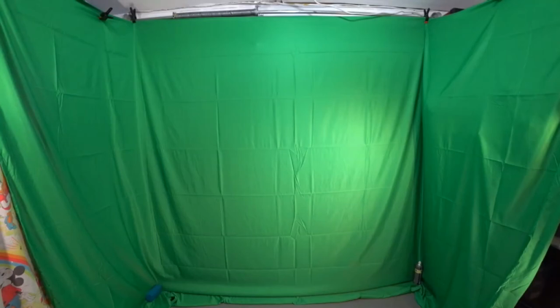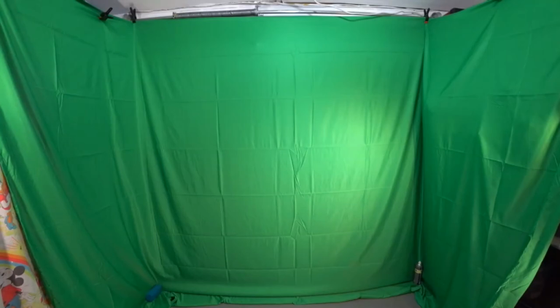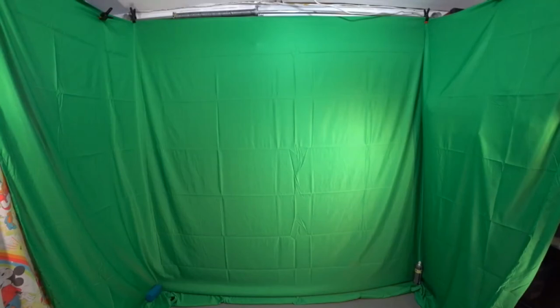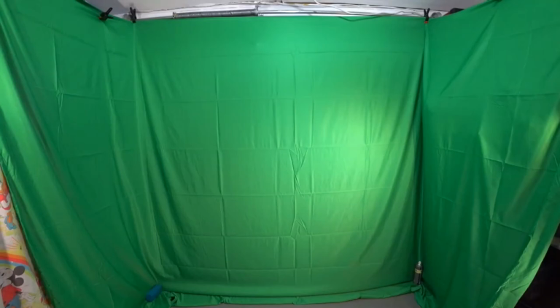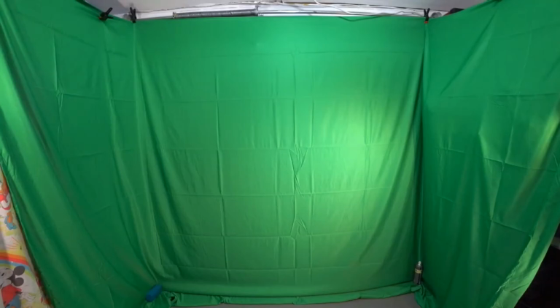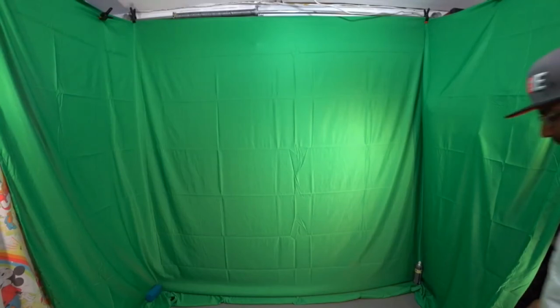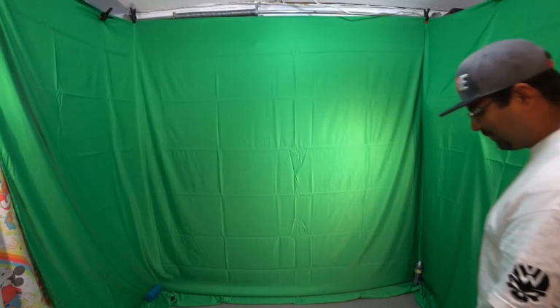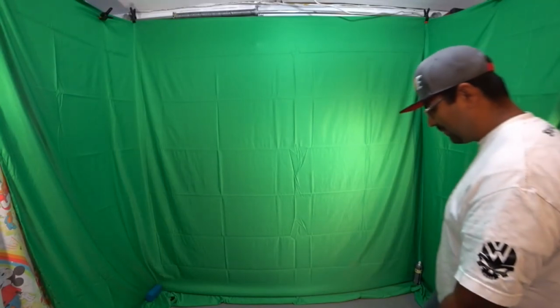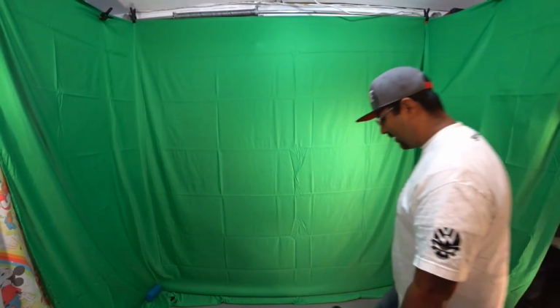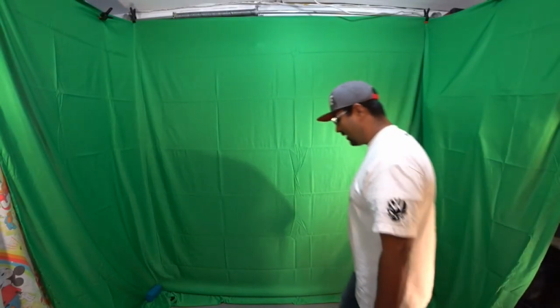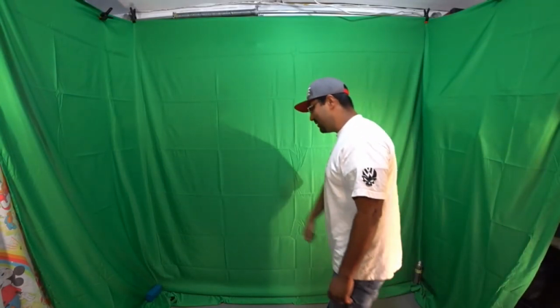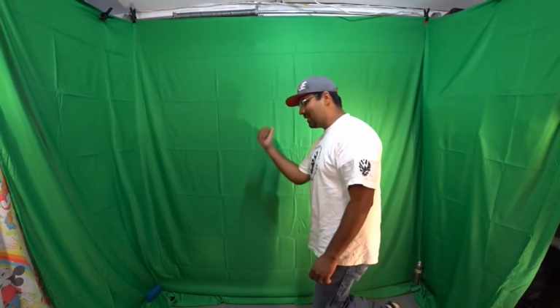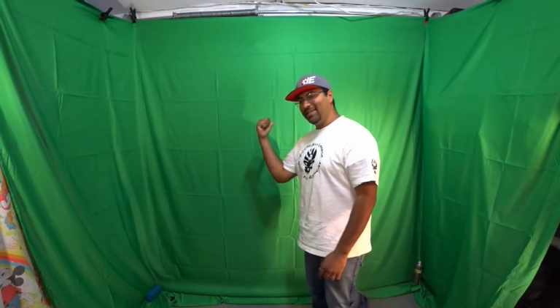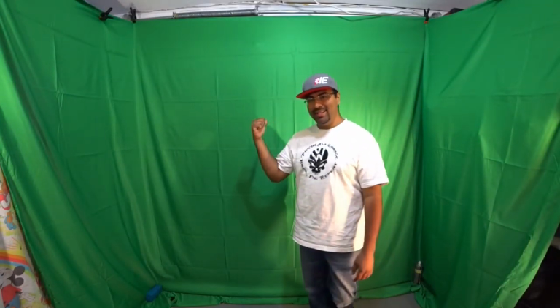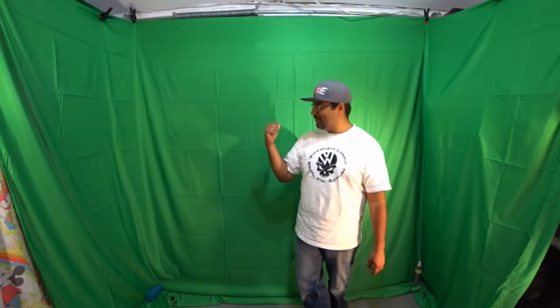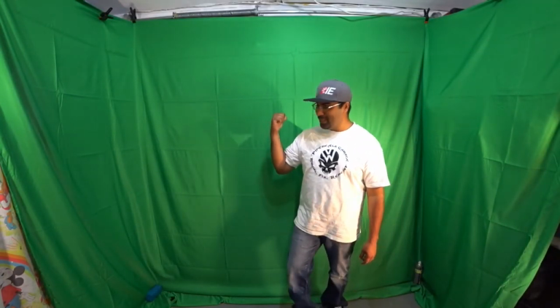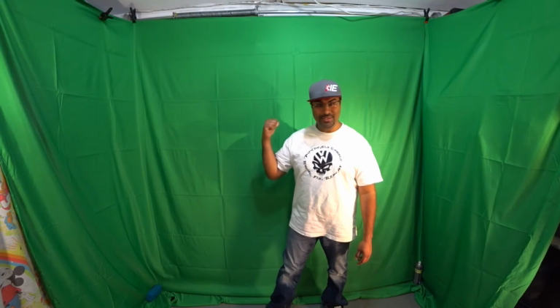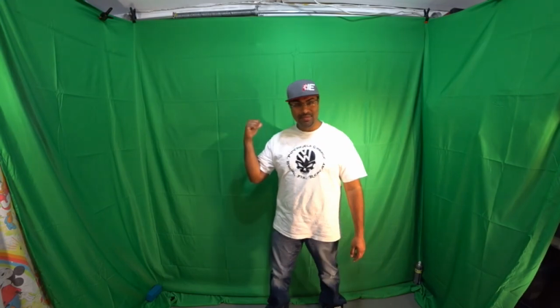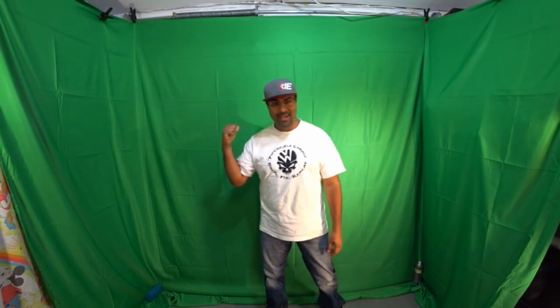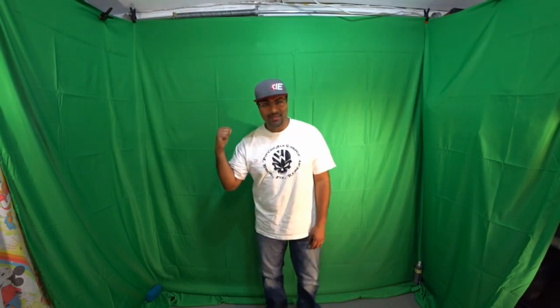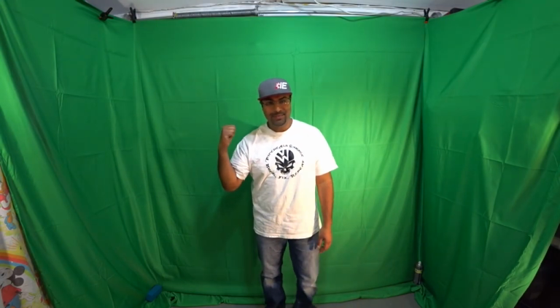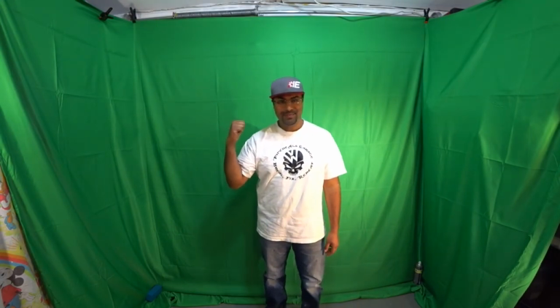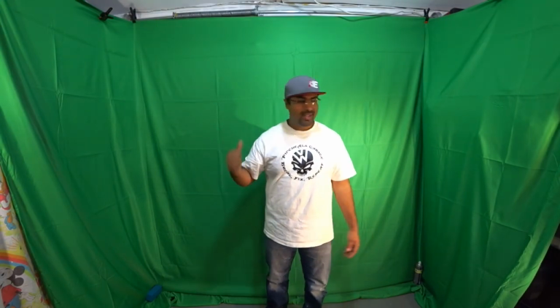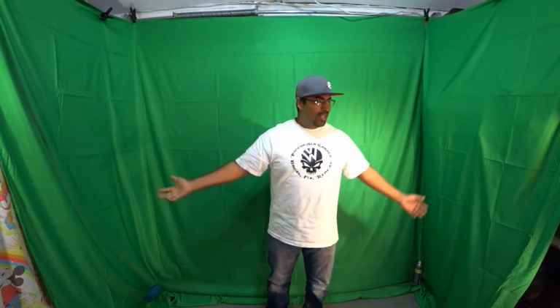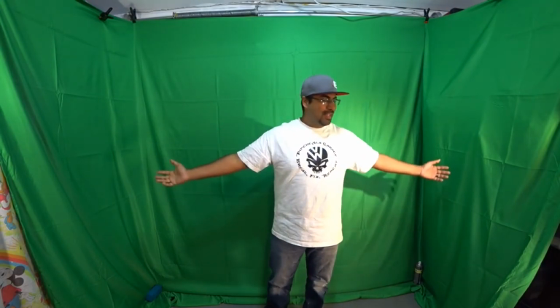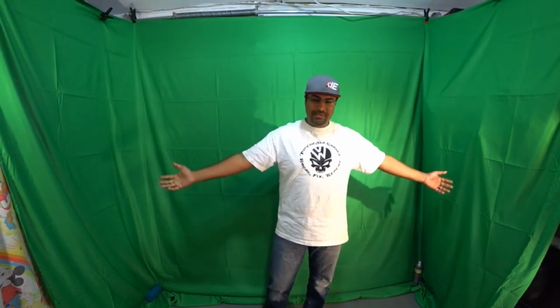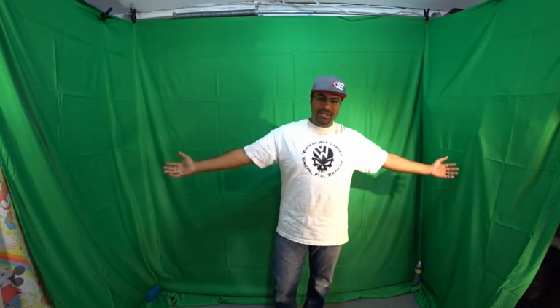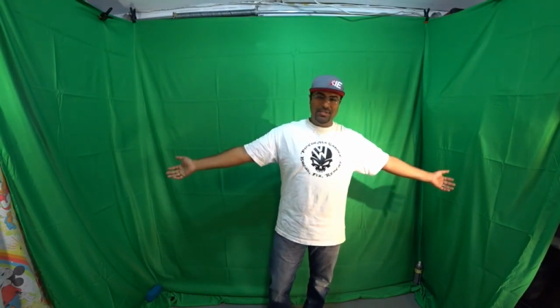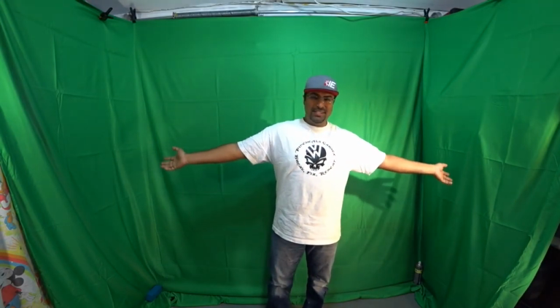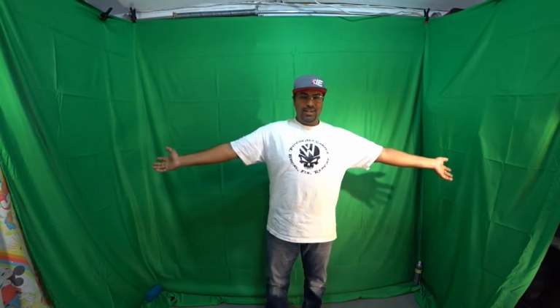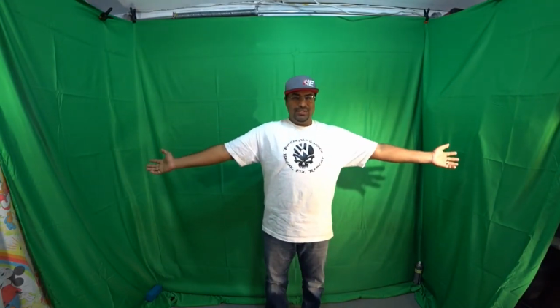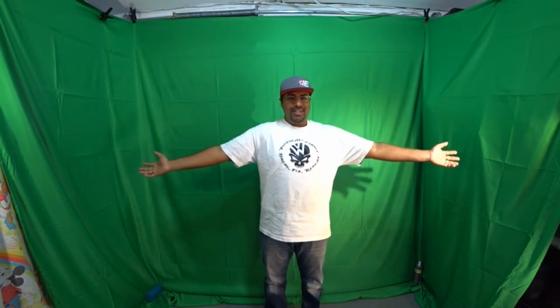Alright everybody, as you guys can see there's a green screen behind me. This is my new $60 studio.